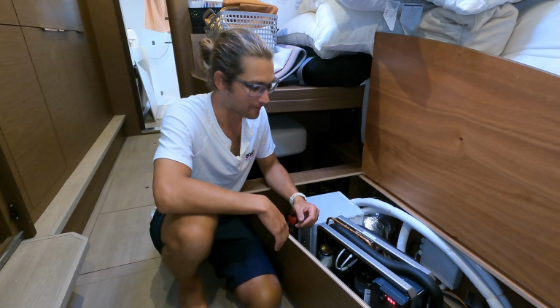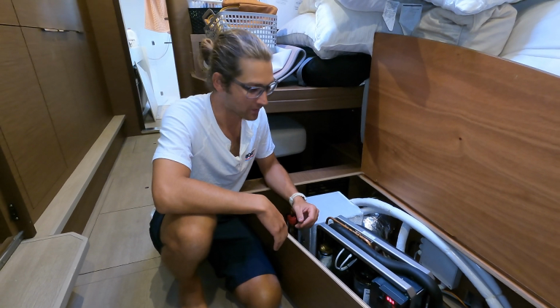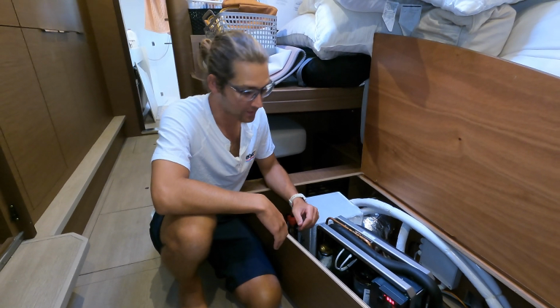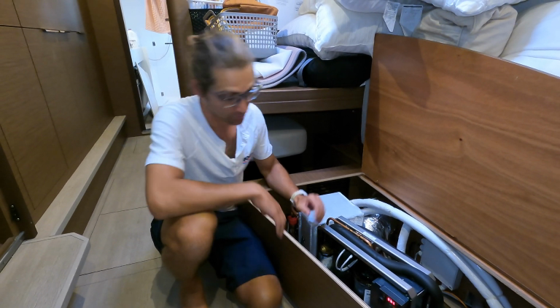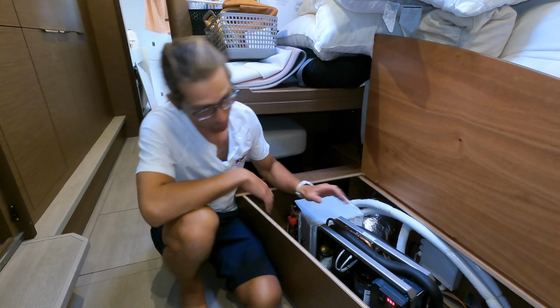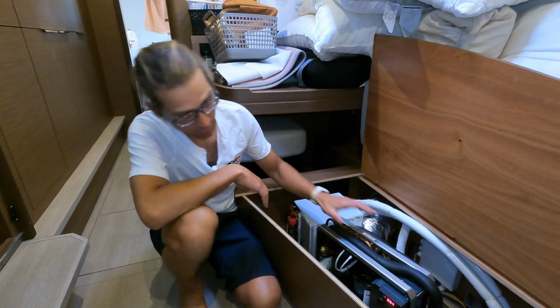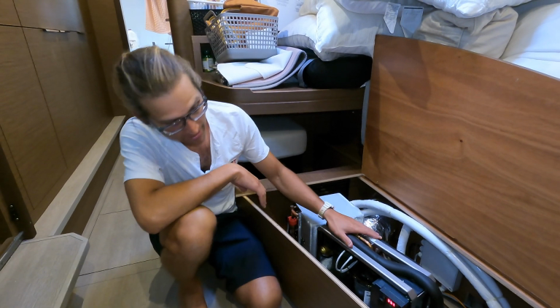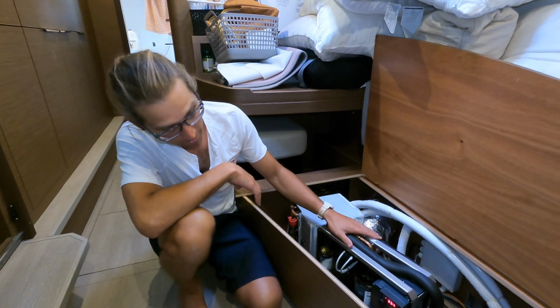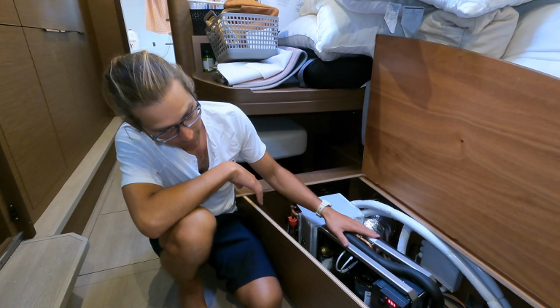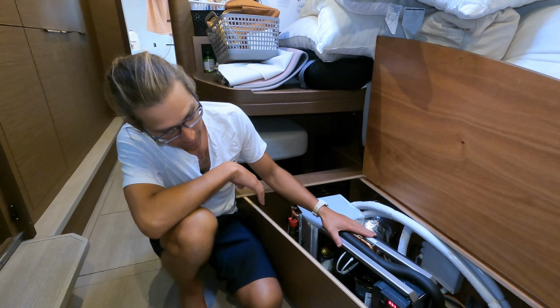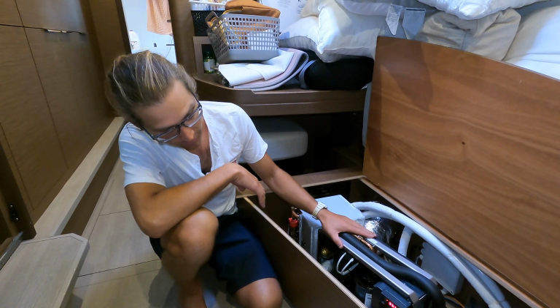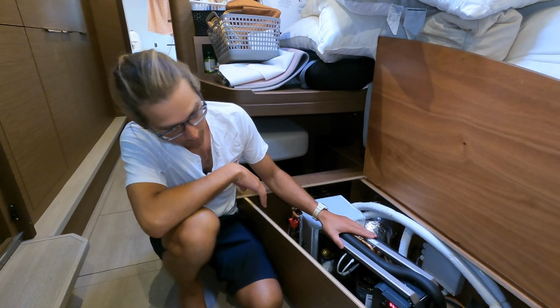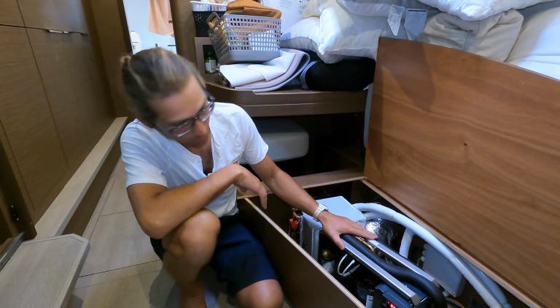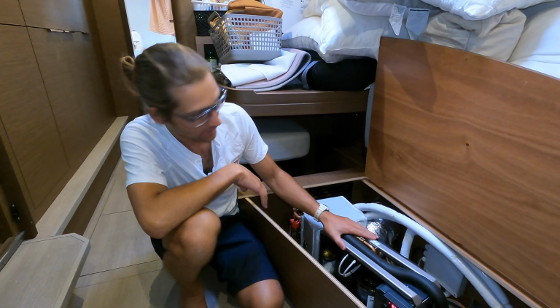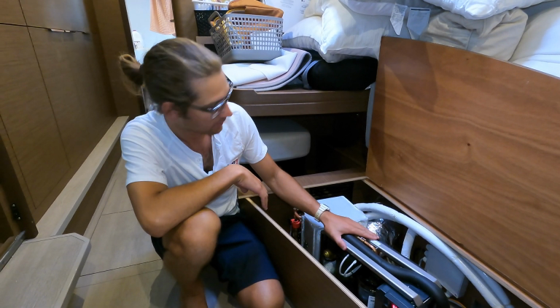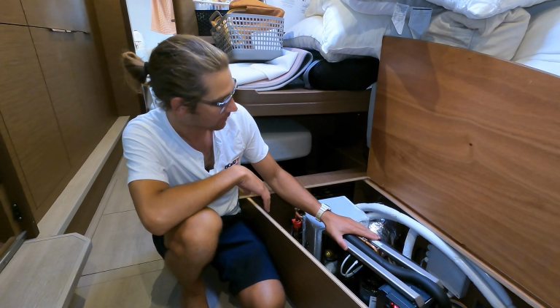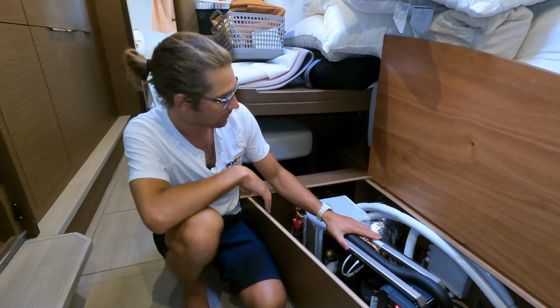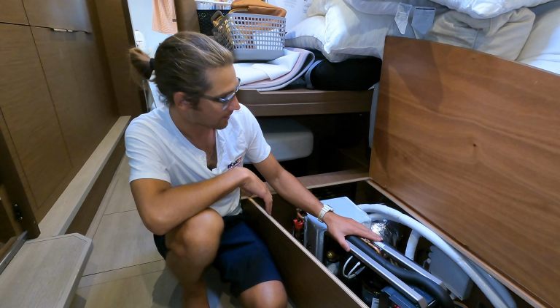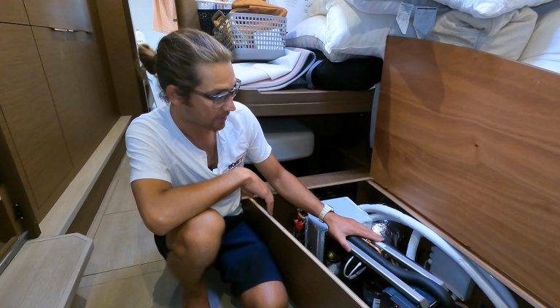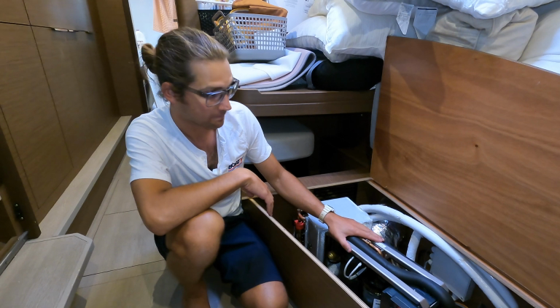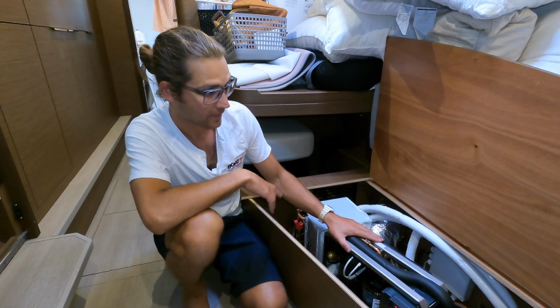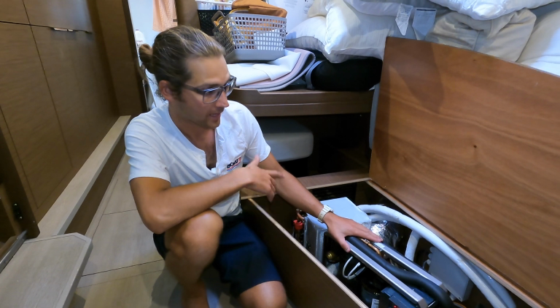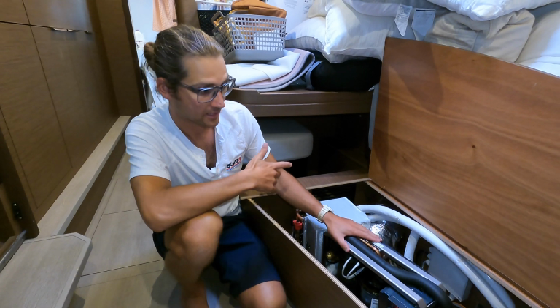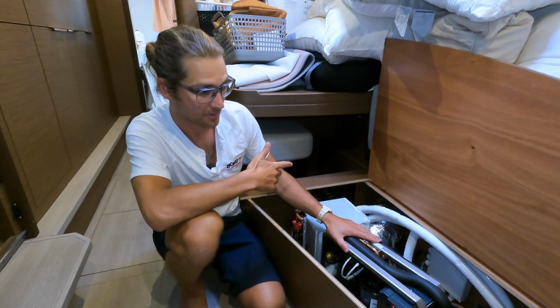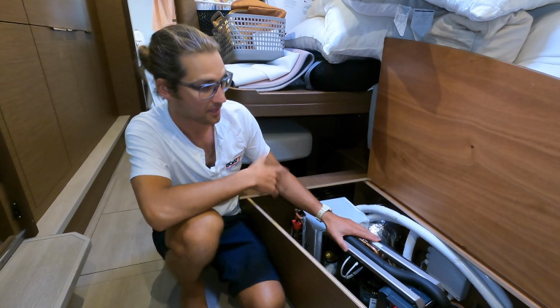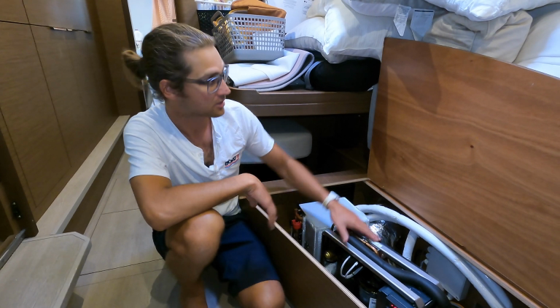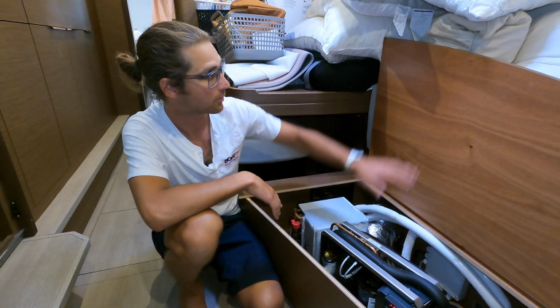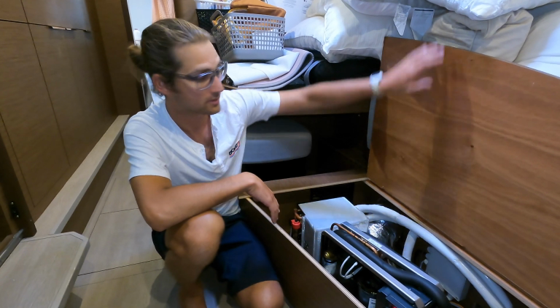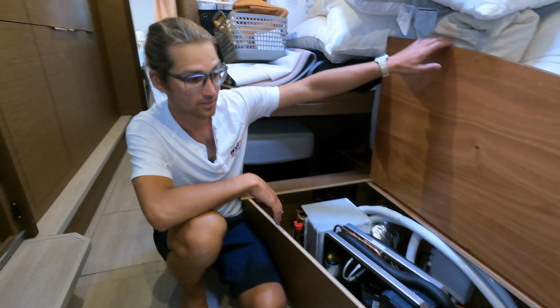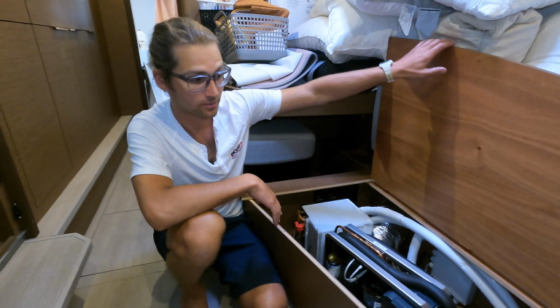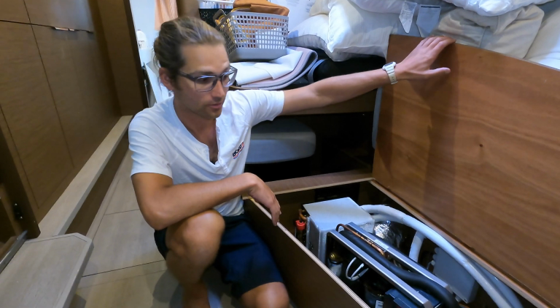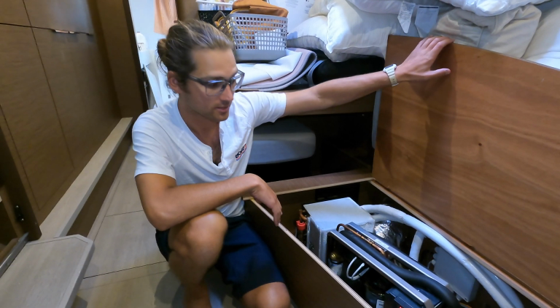This is running right now. It's also super quiet and it's maintaining this boat at 72 degrees.